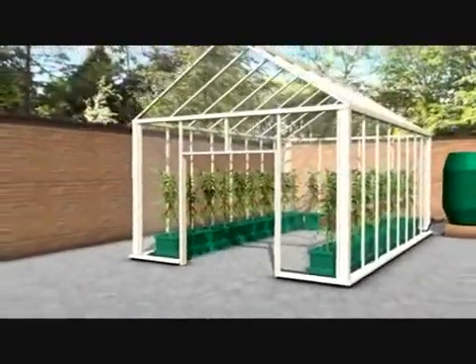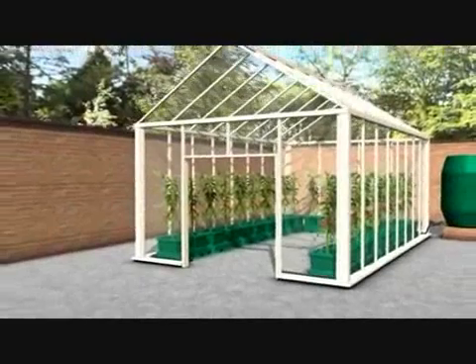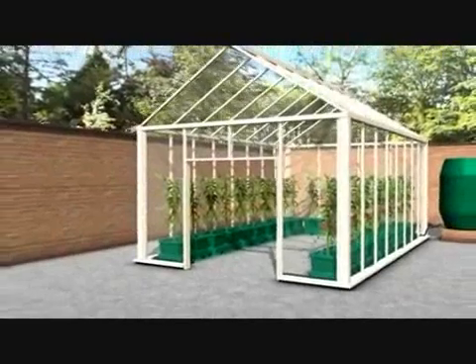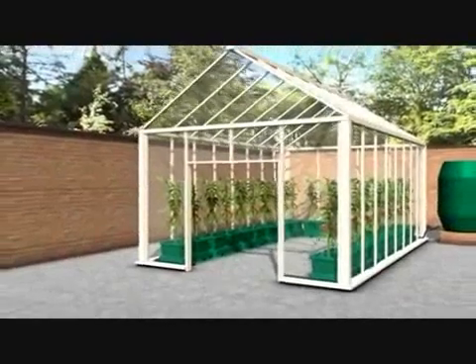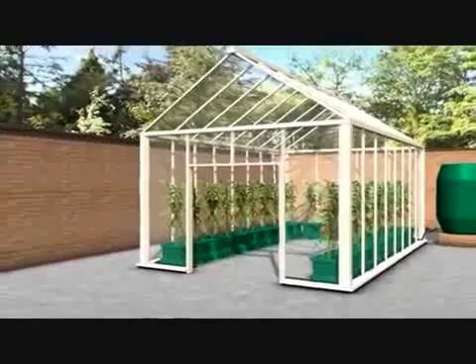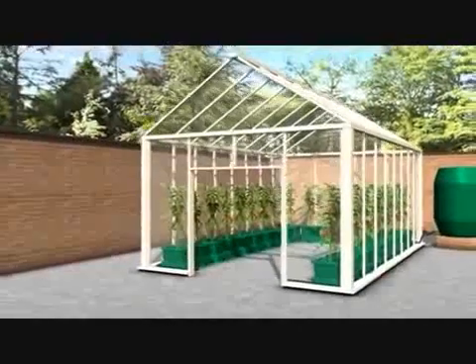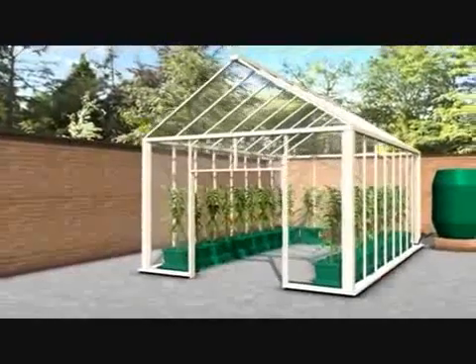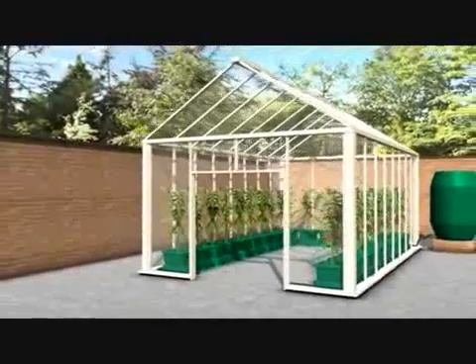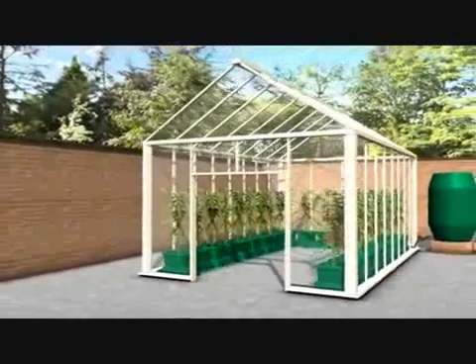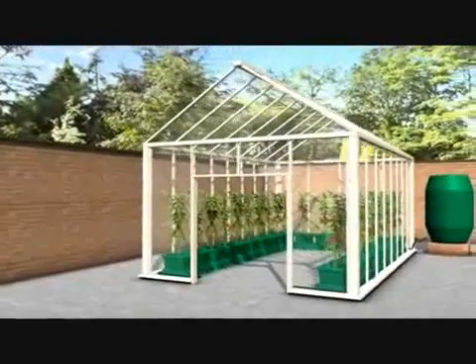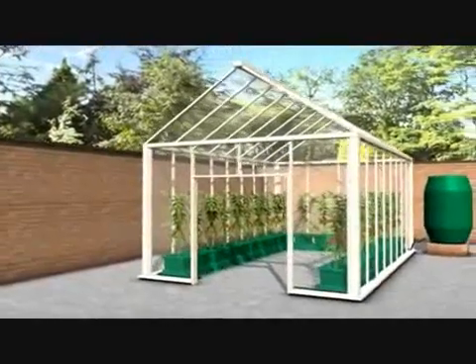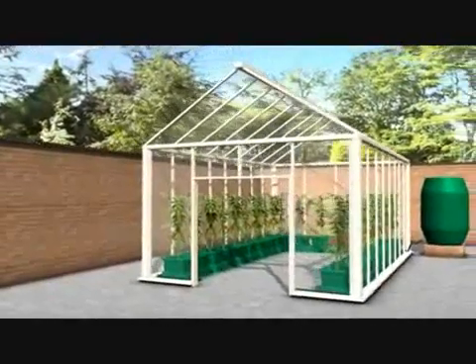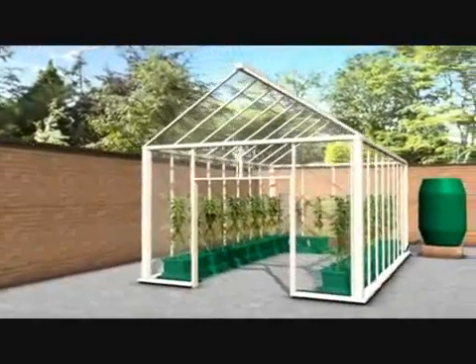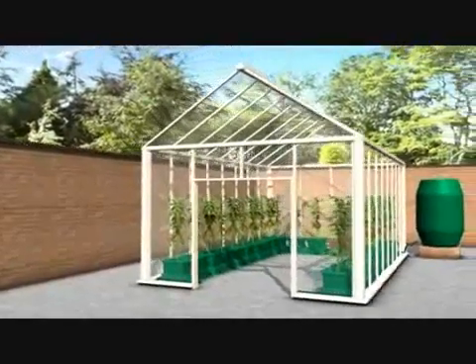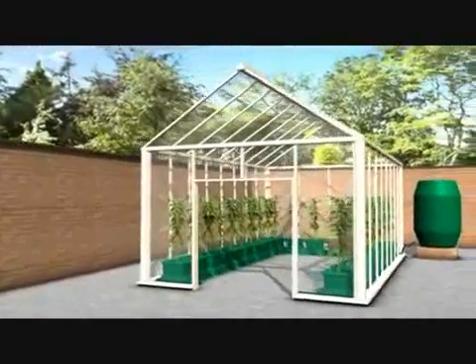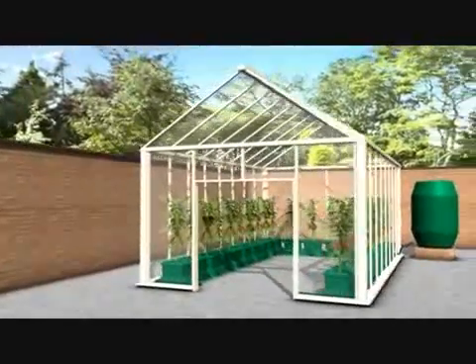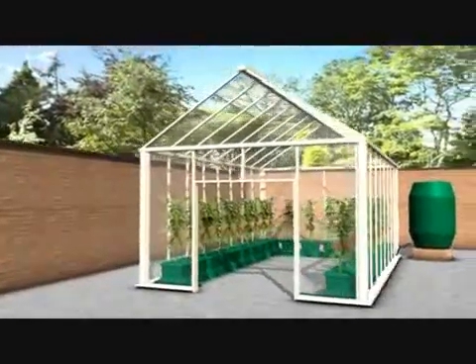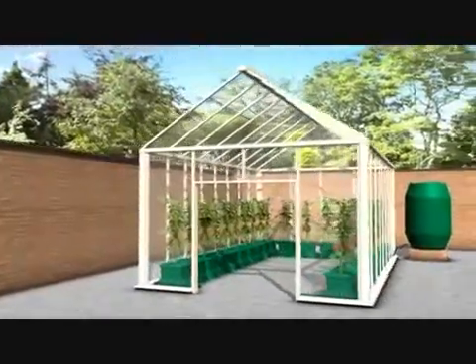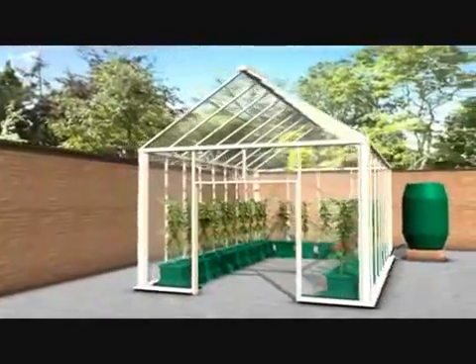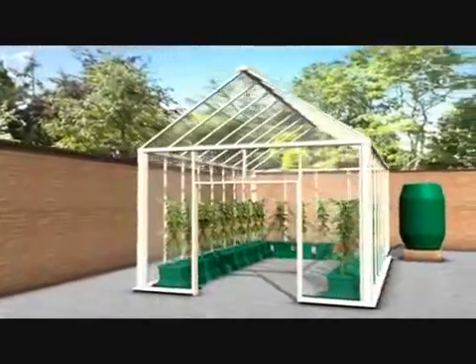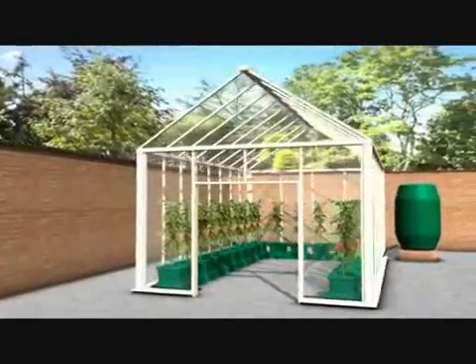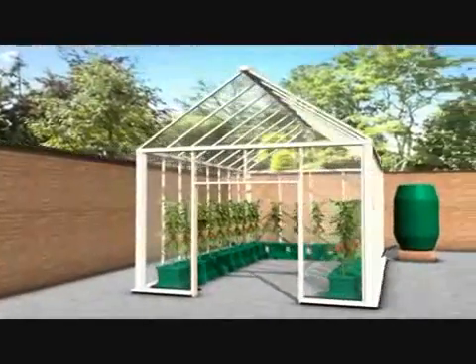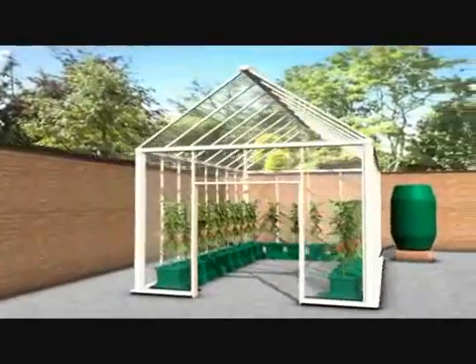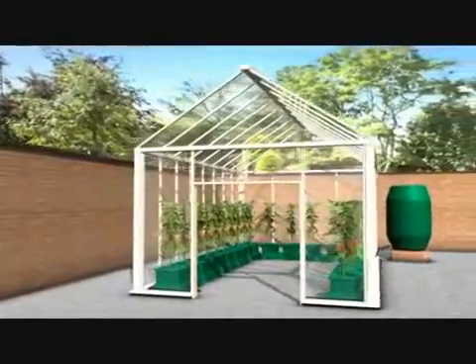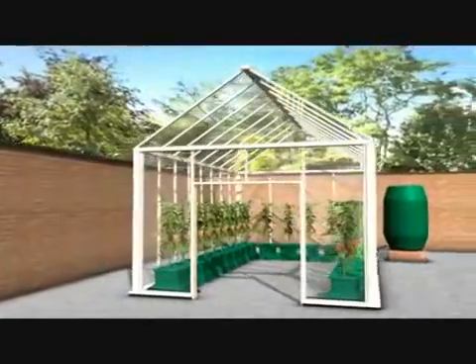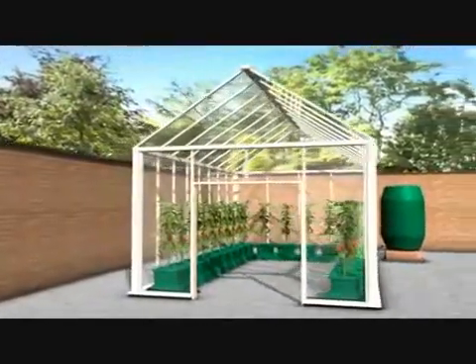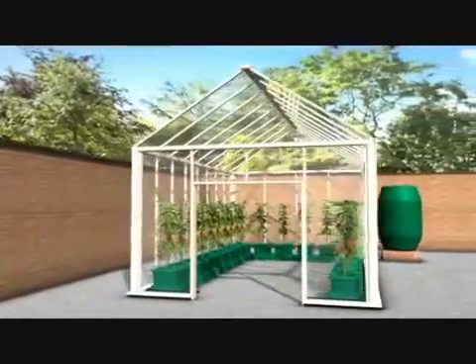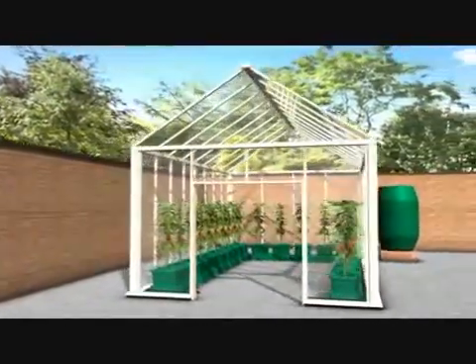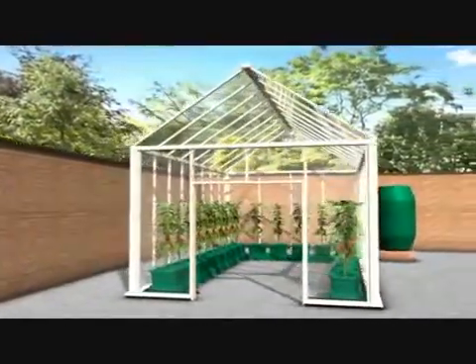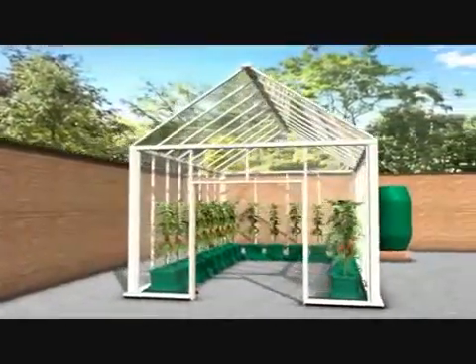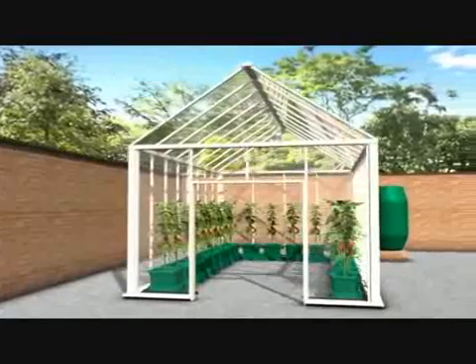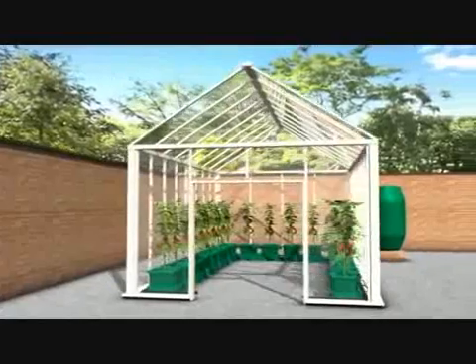There you have a typical English greenhouse irrigated using the two-part extension kit.